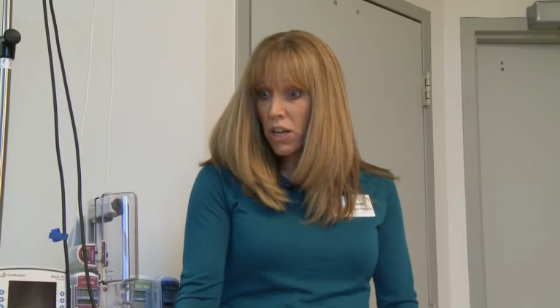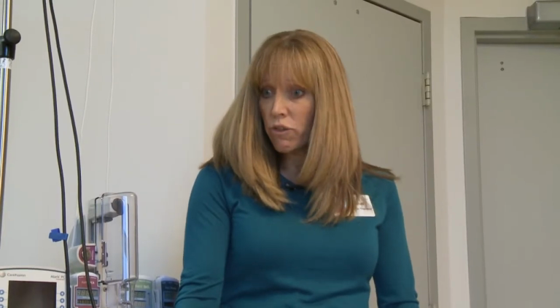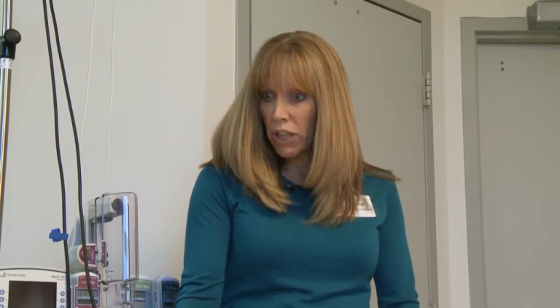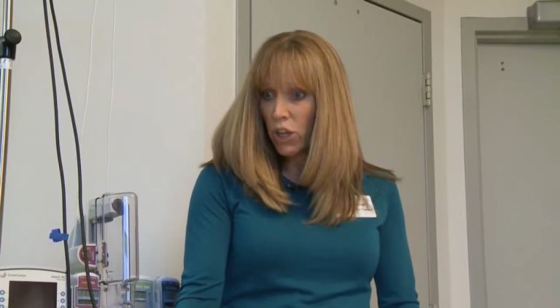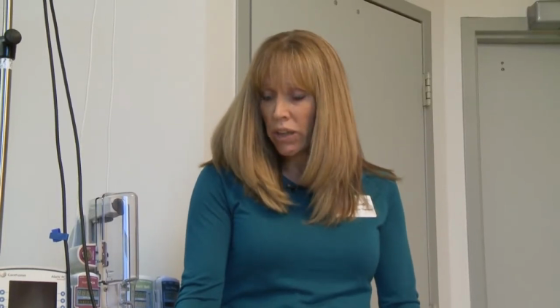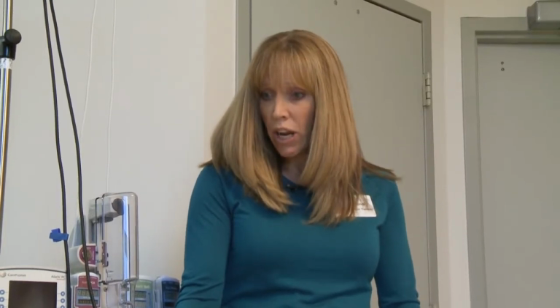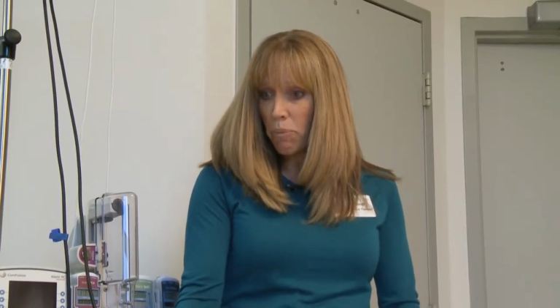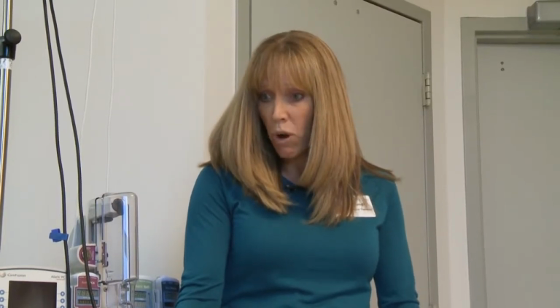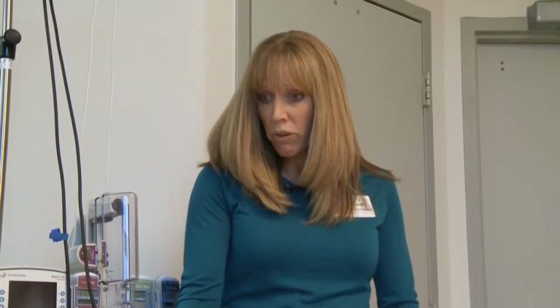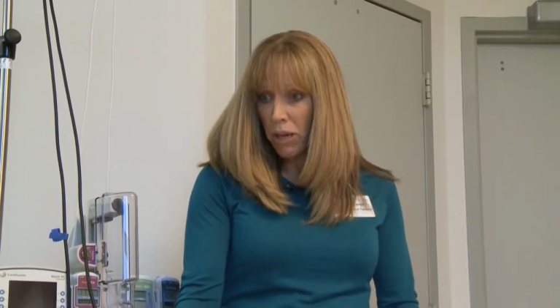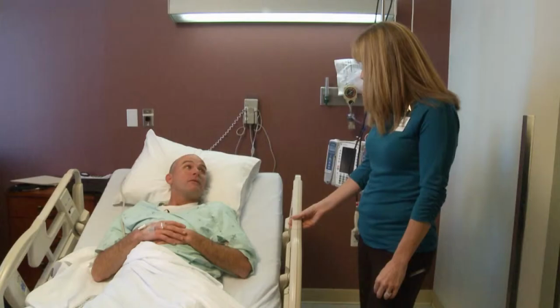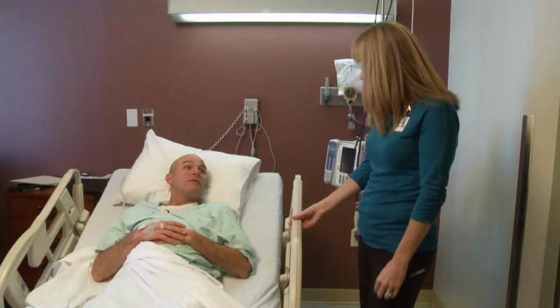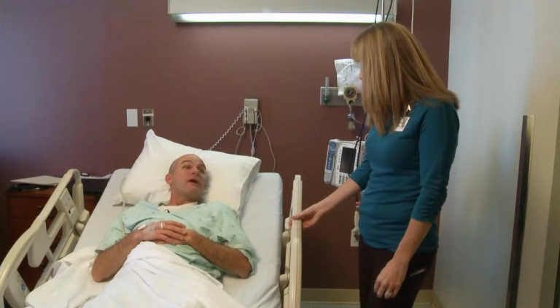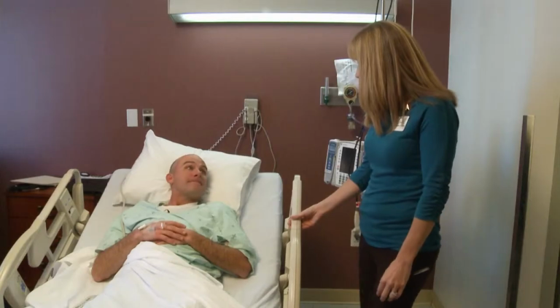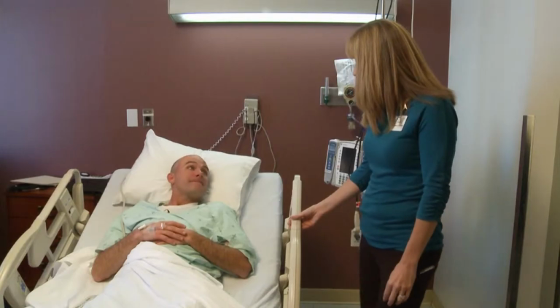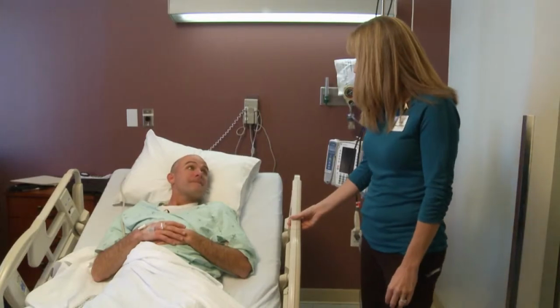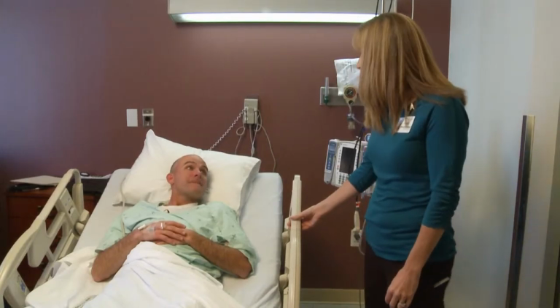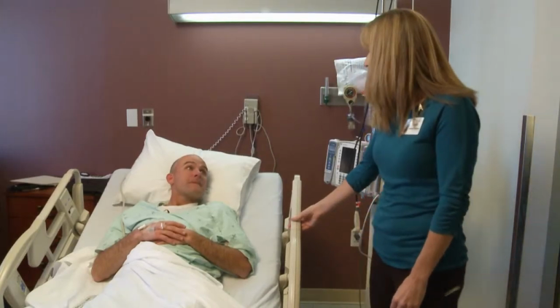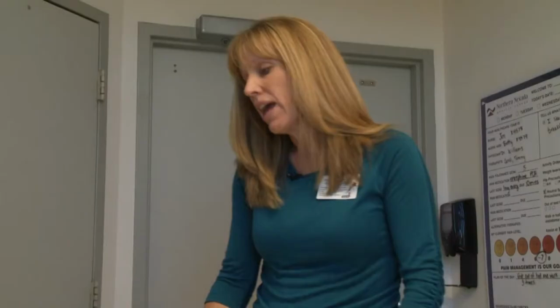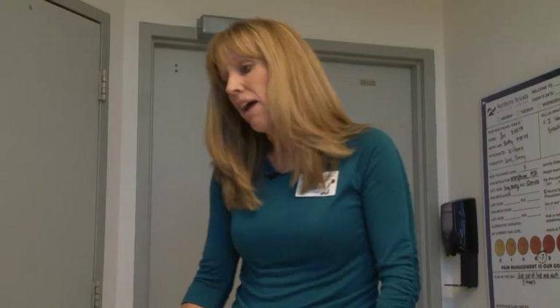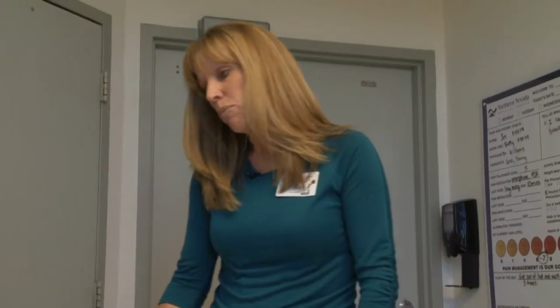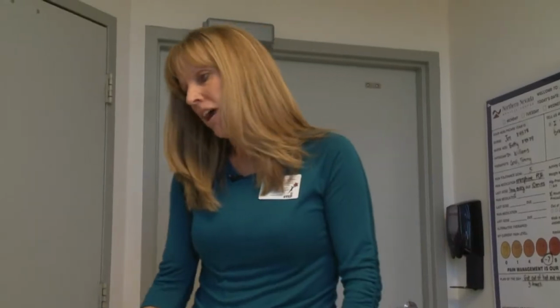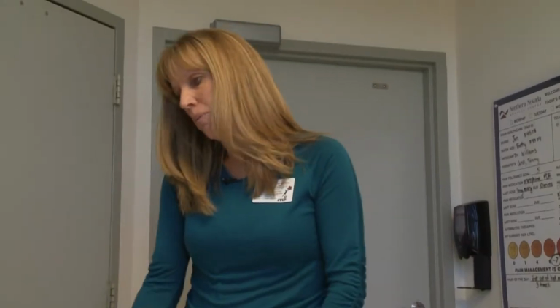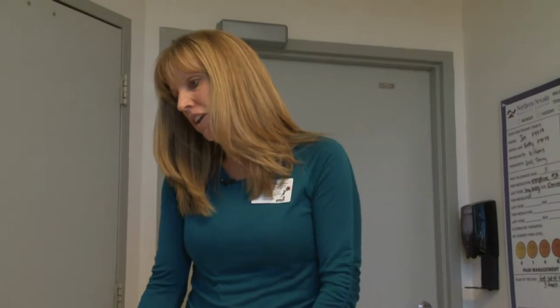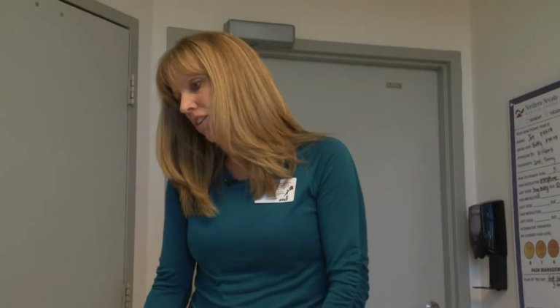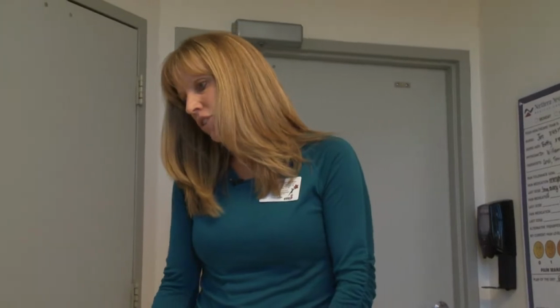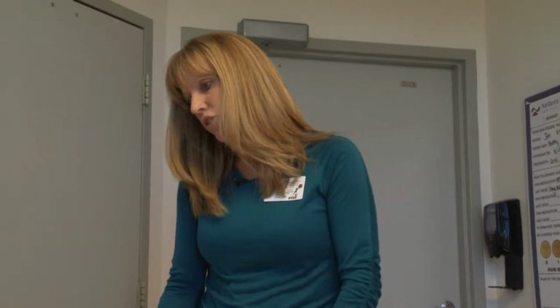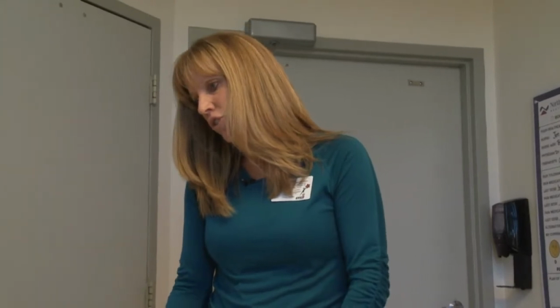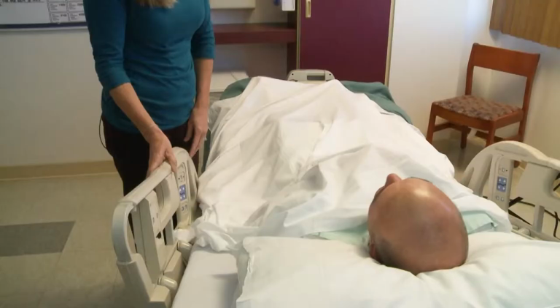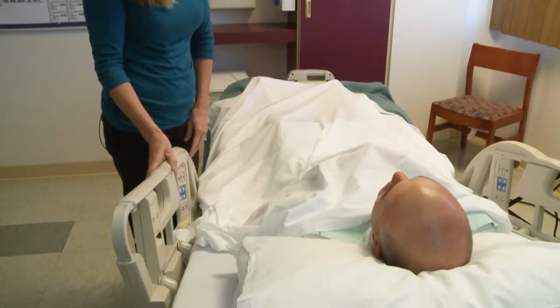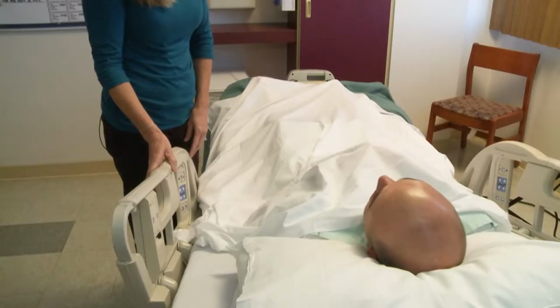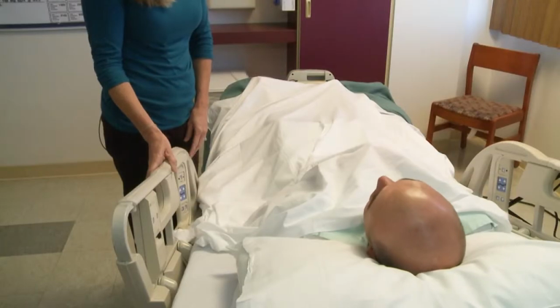Do you feel like you can get up and walk with me? Yeah. Have you been out of bed at all since your surgery? No, I haven't.